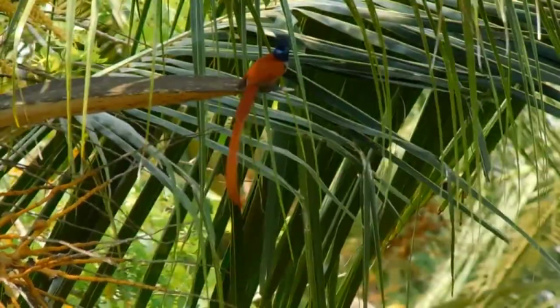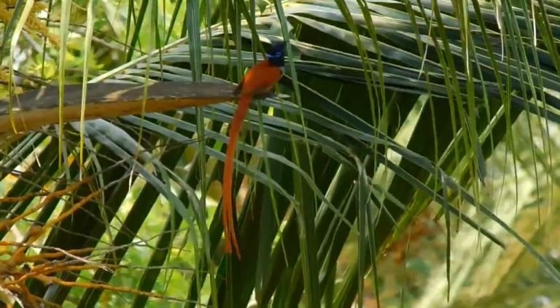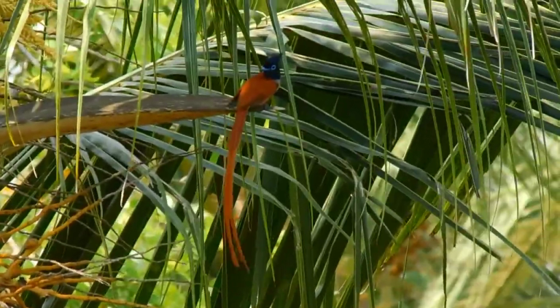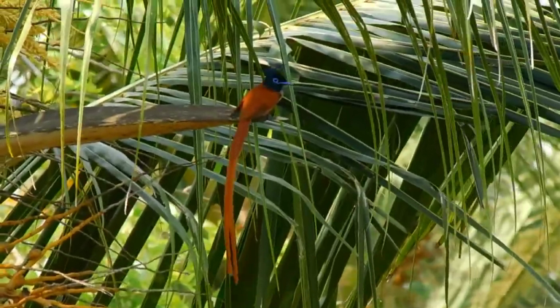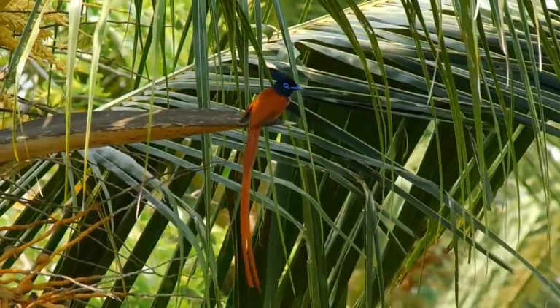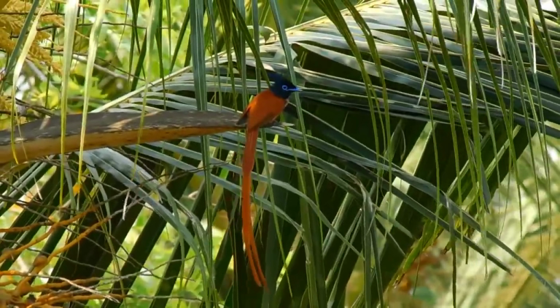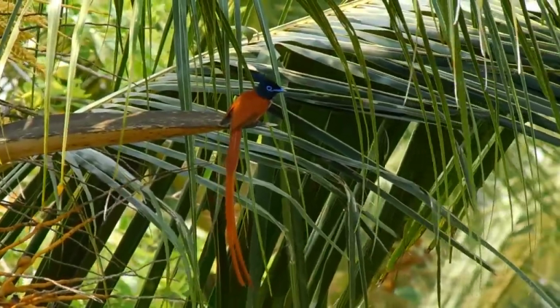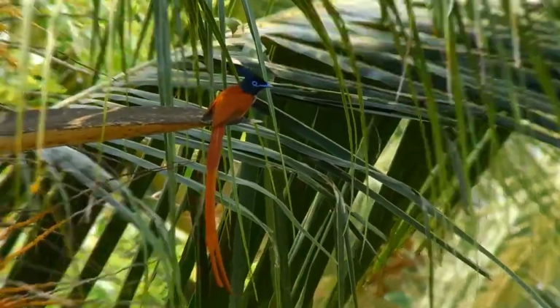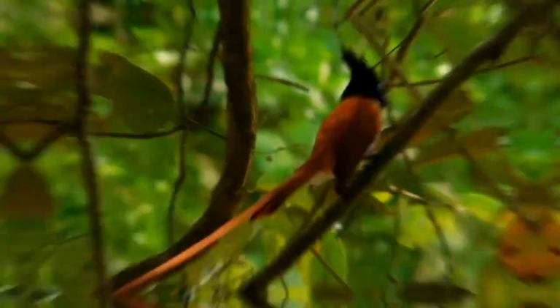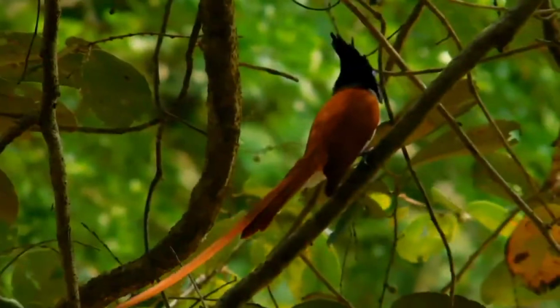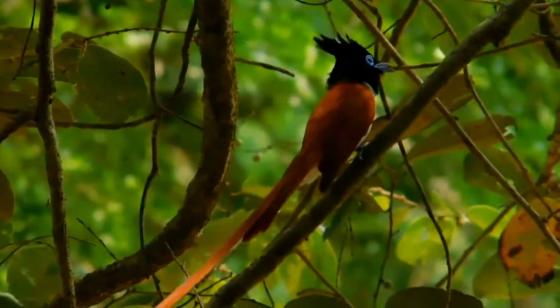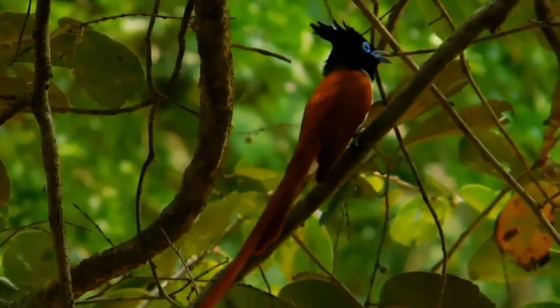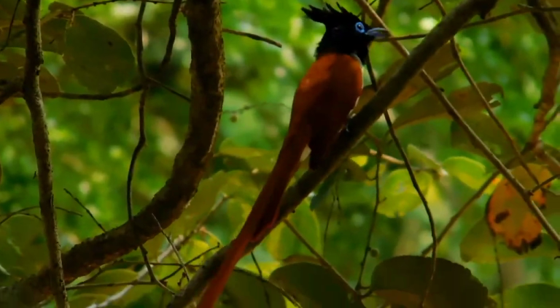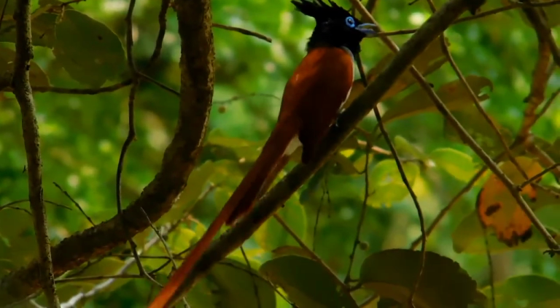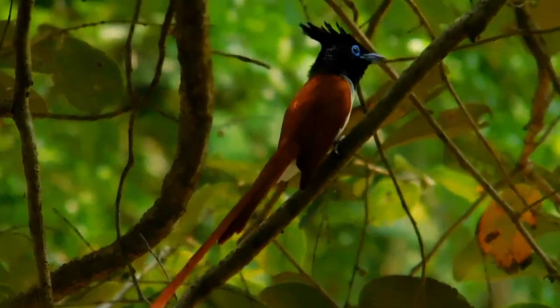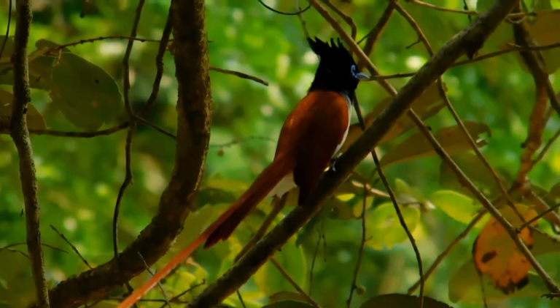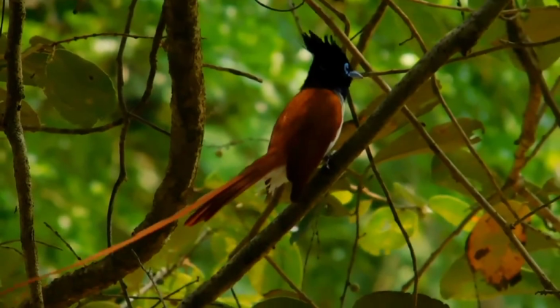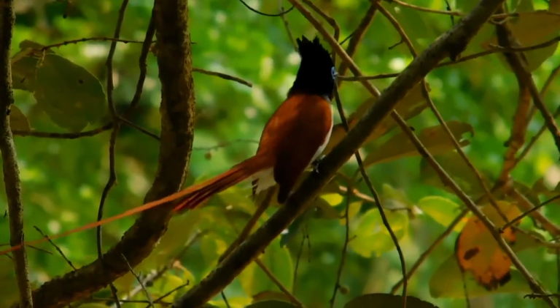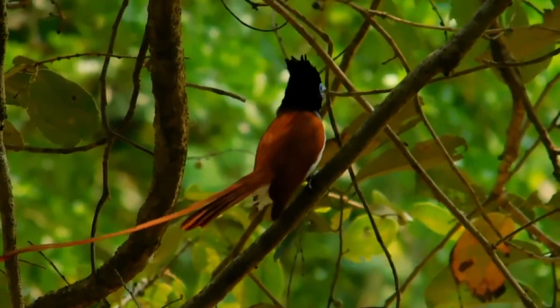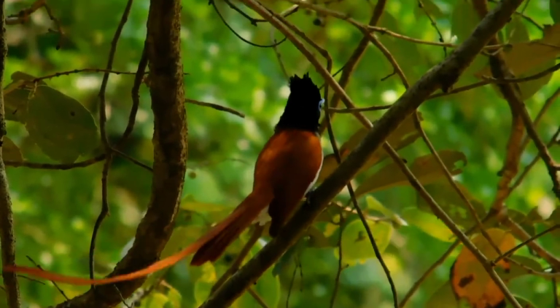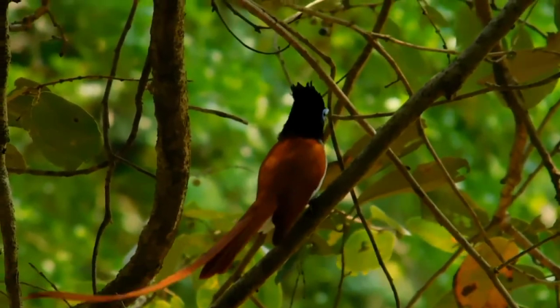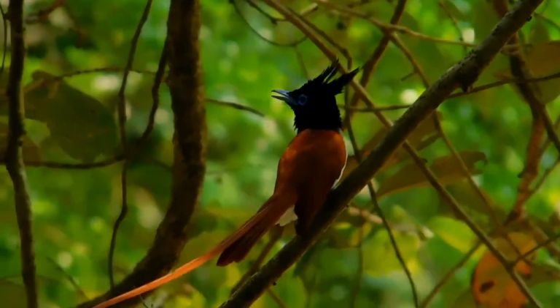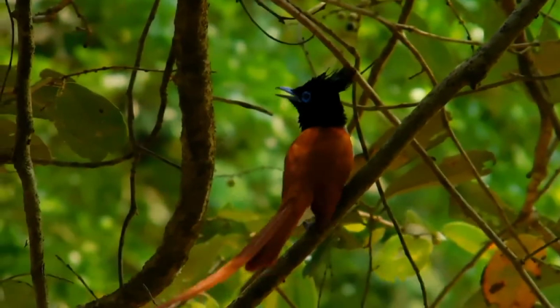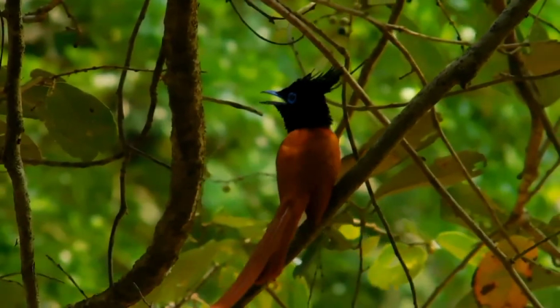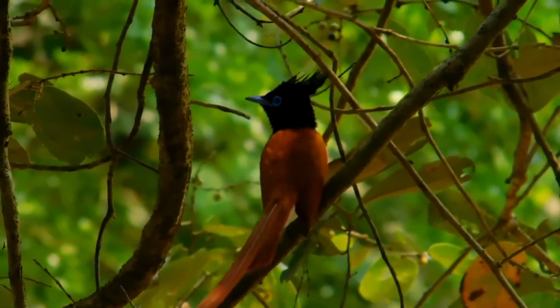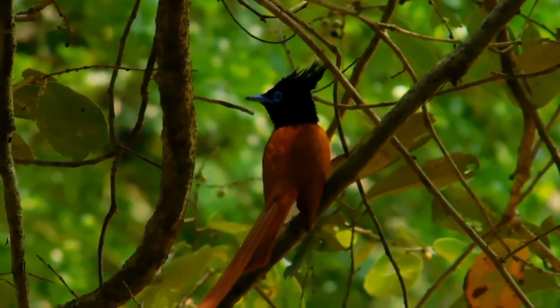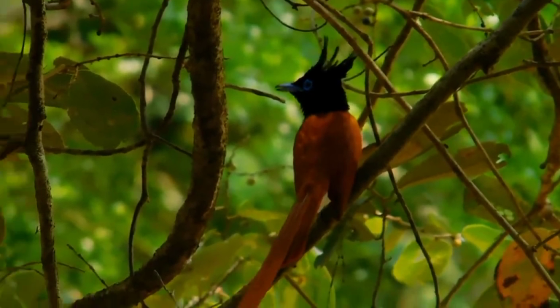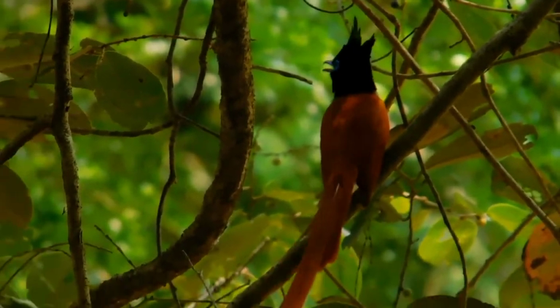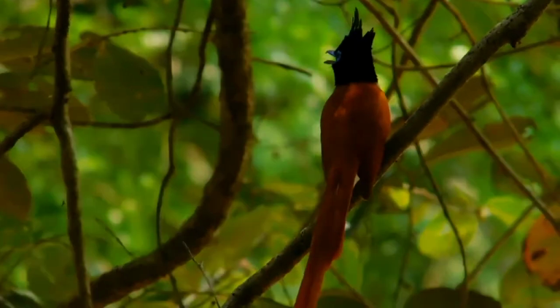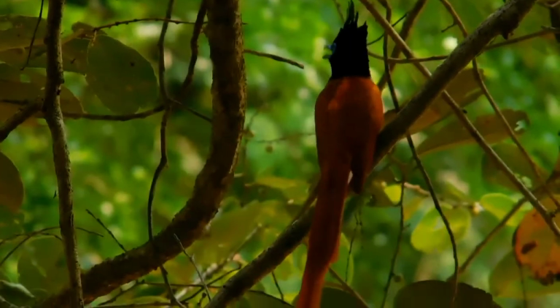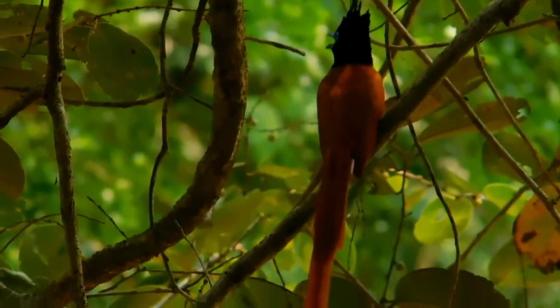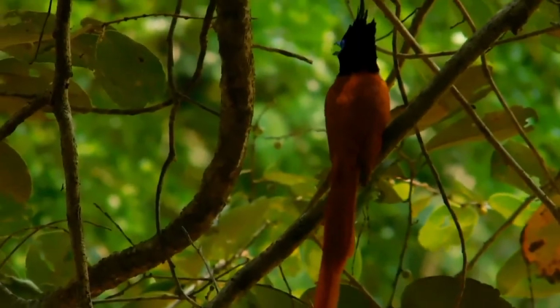Indian Paradise Flycatchers feed on insects, which they capture in the air often below a densely canopied tree.